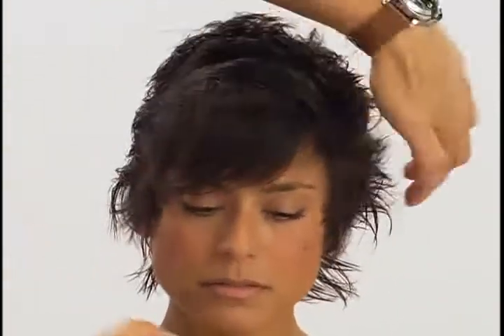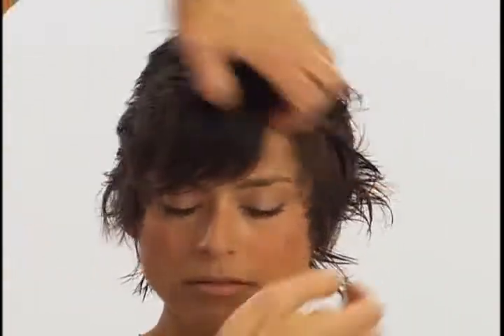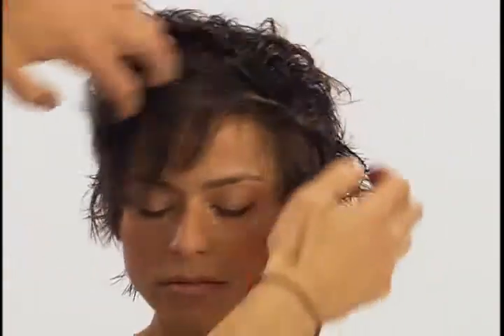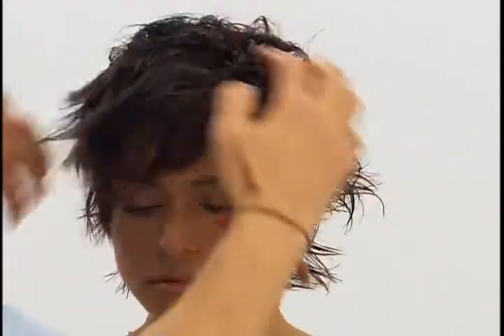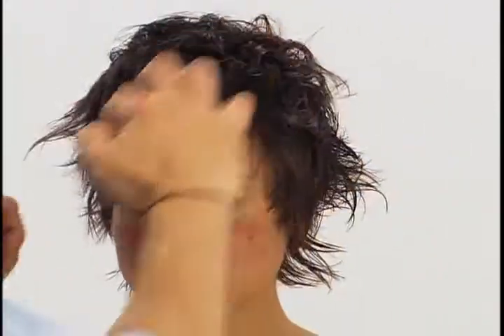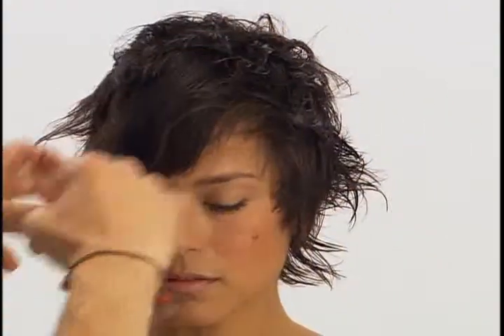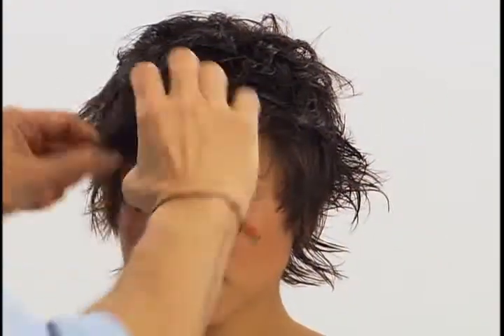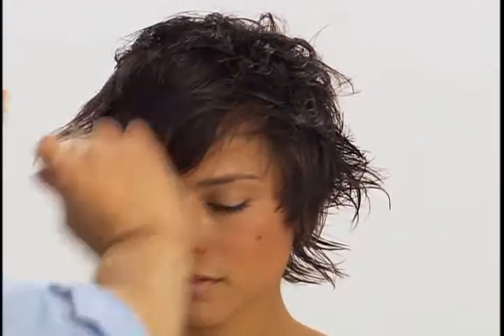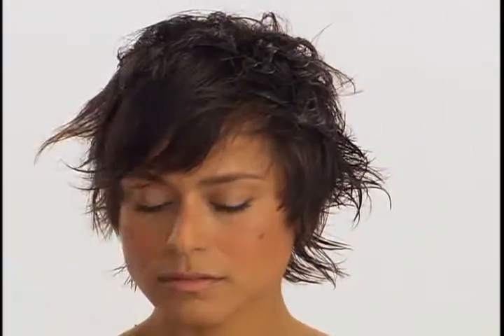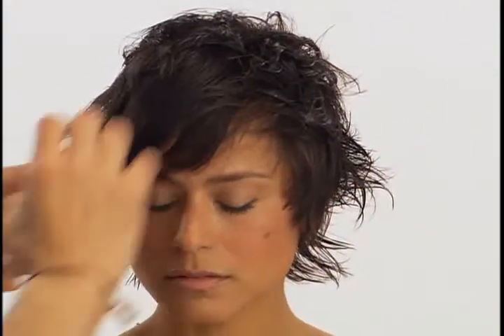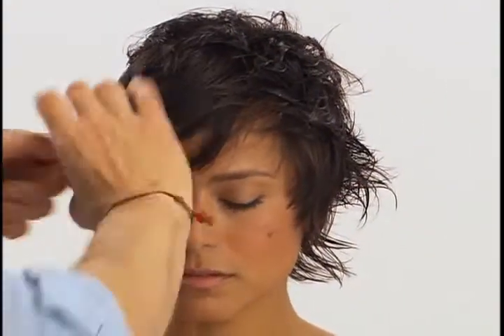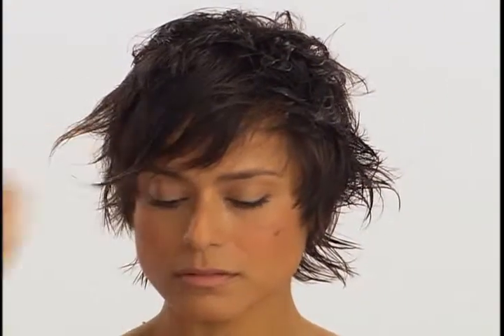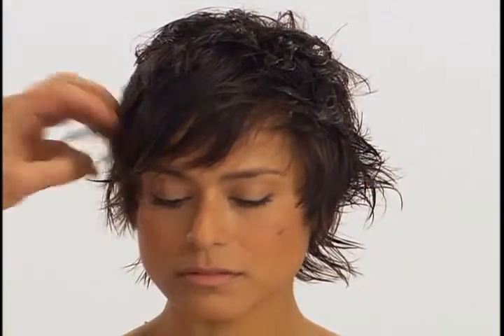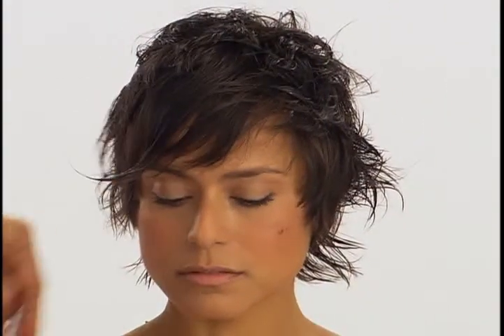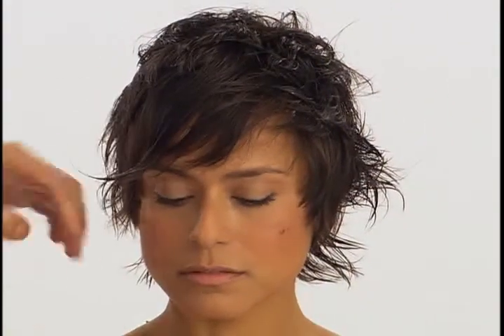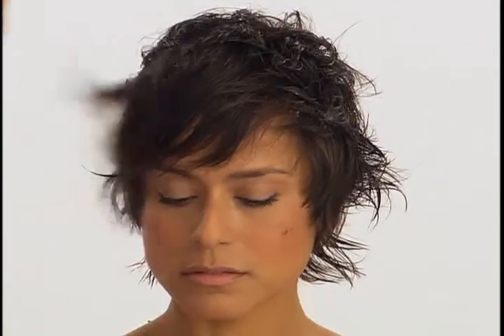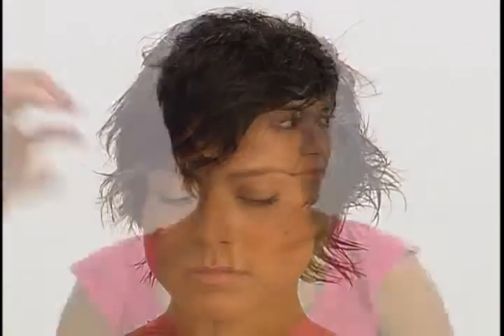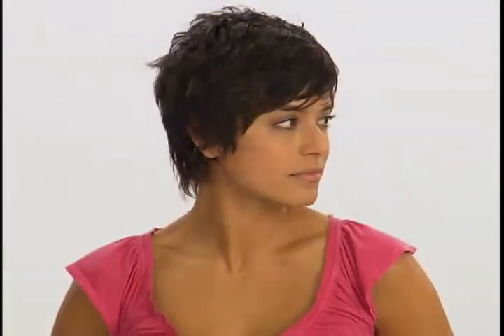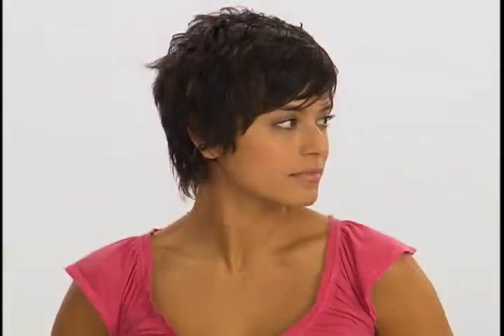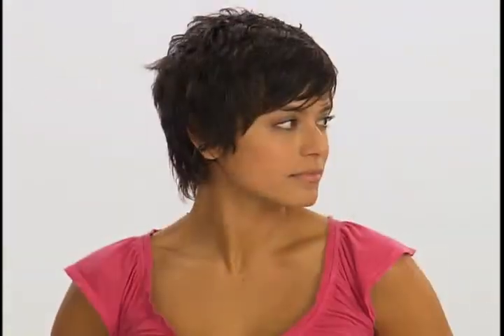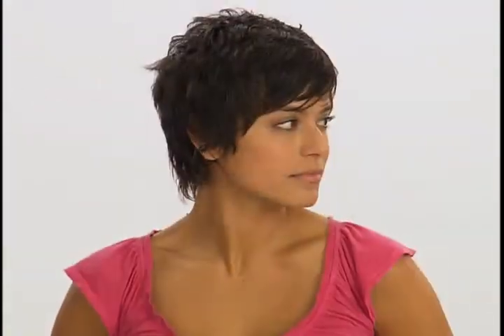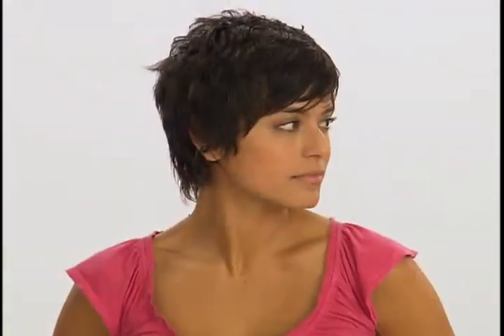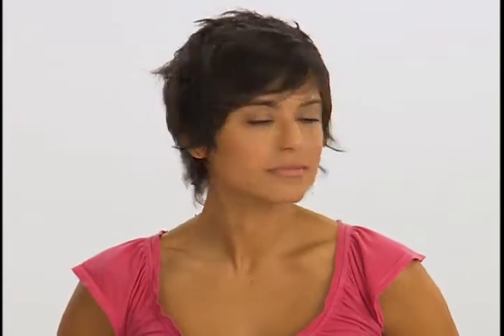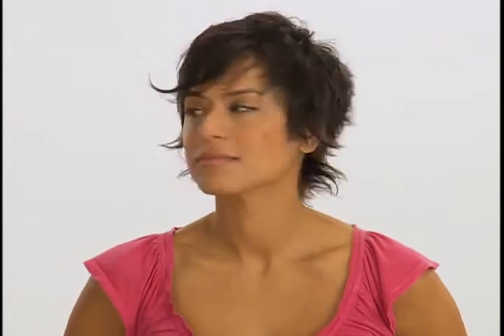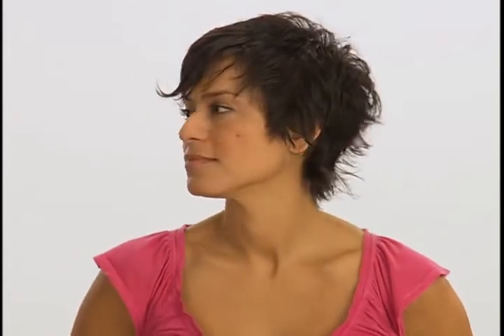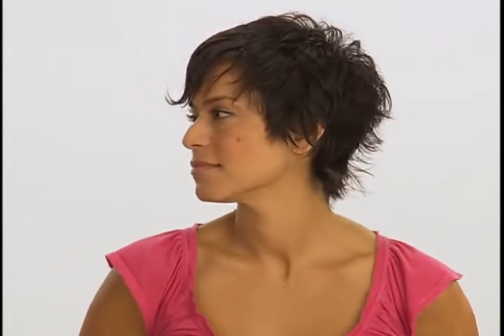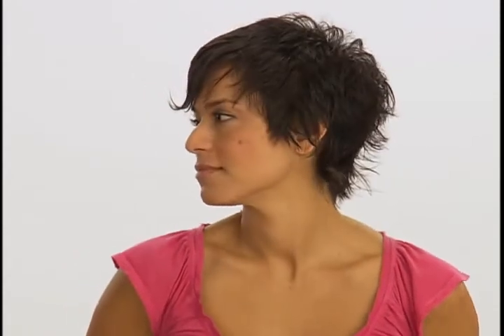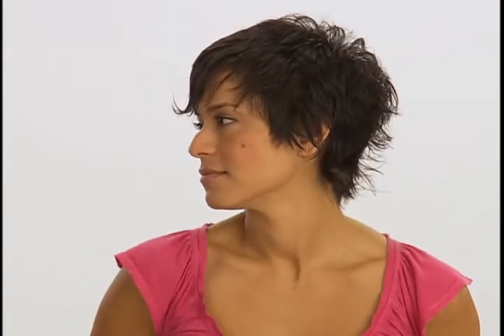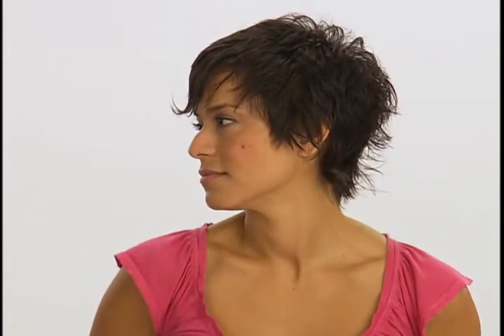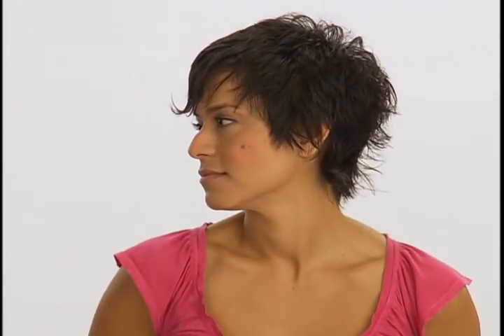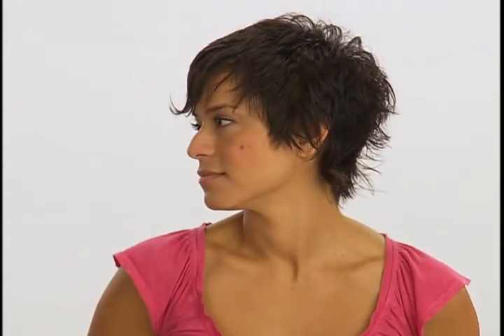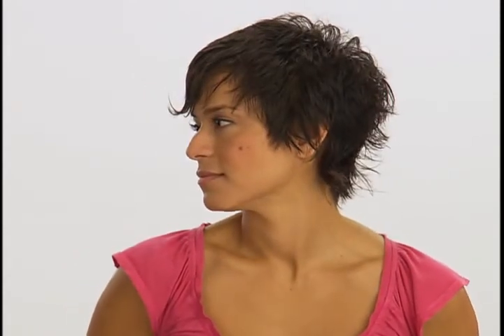To apply, rub the gel wax onto your hands, then apply to damp or dried hair from base to ends.